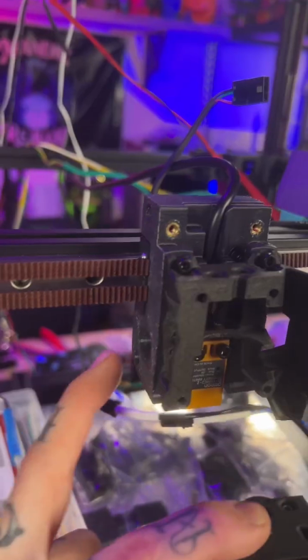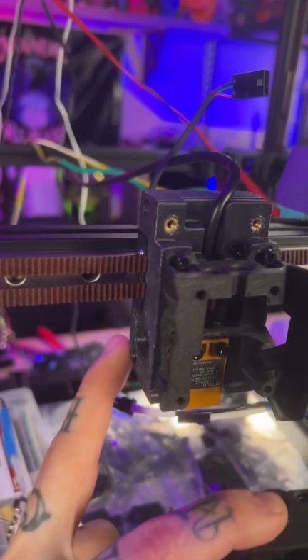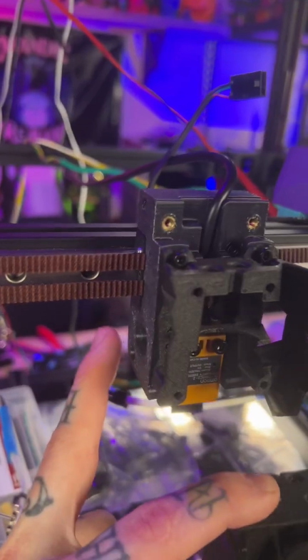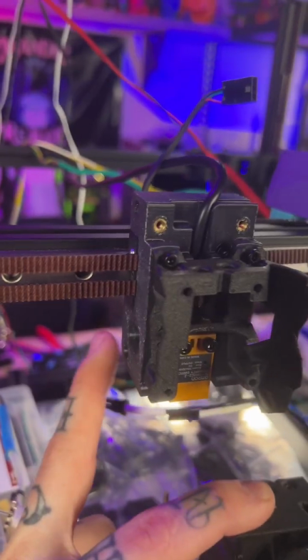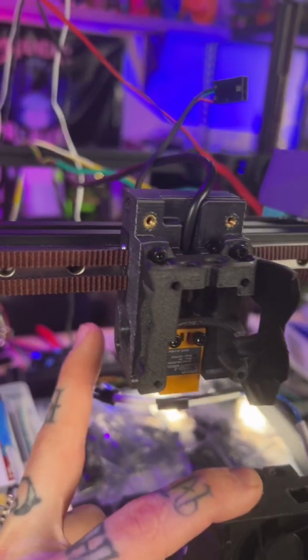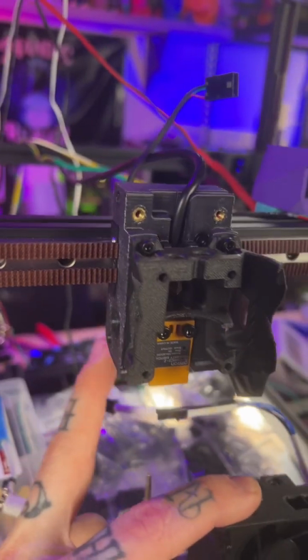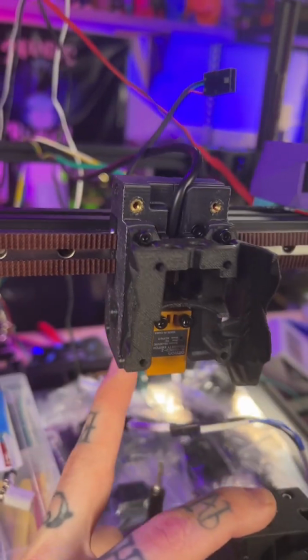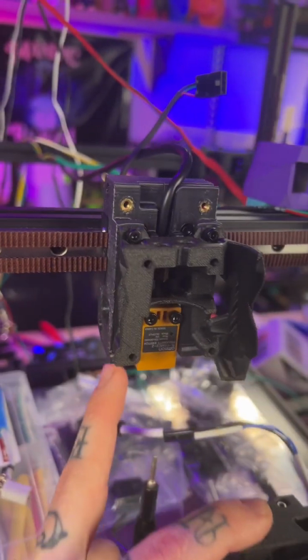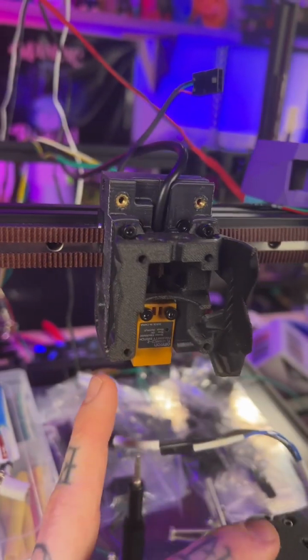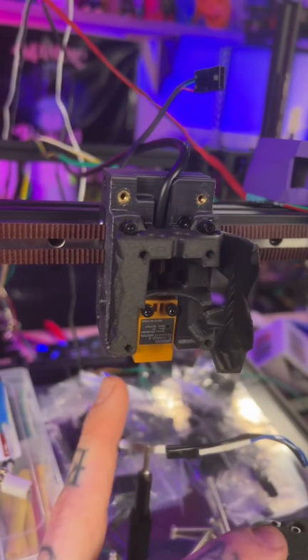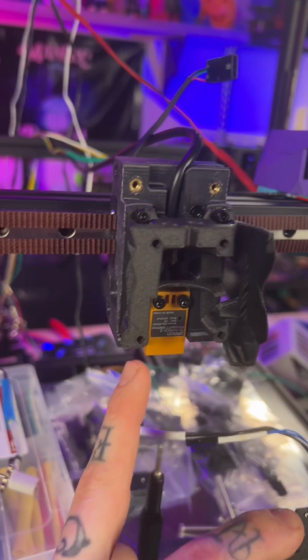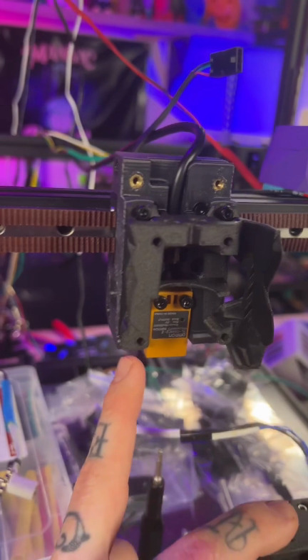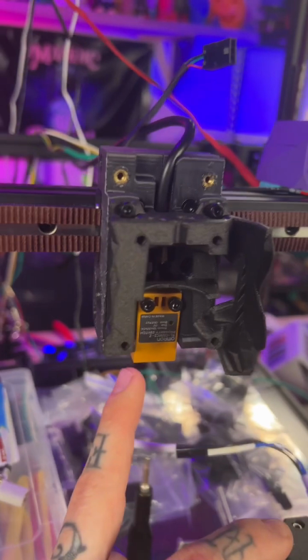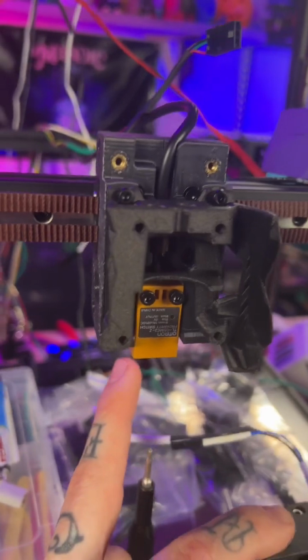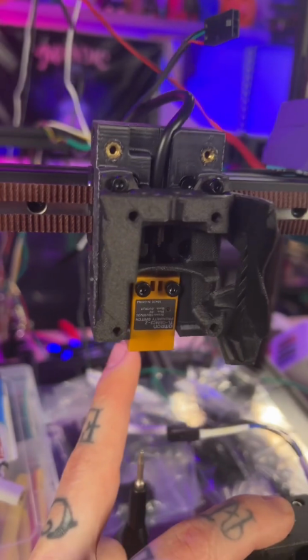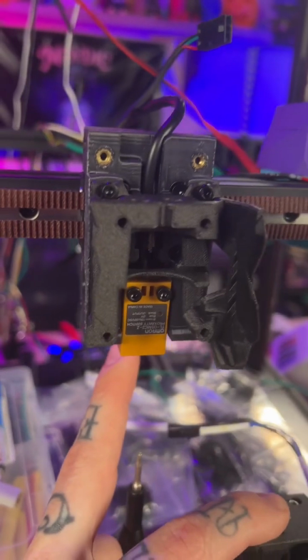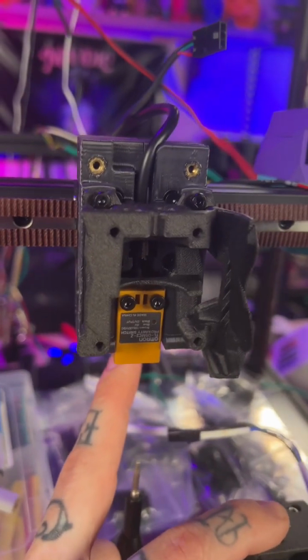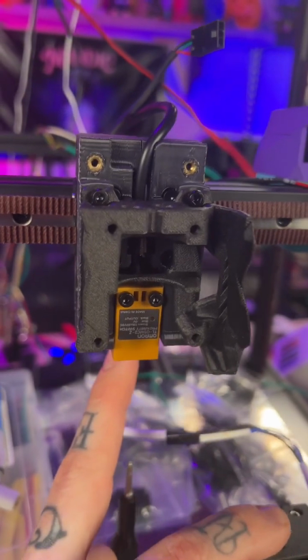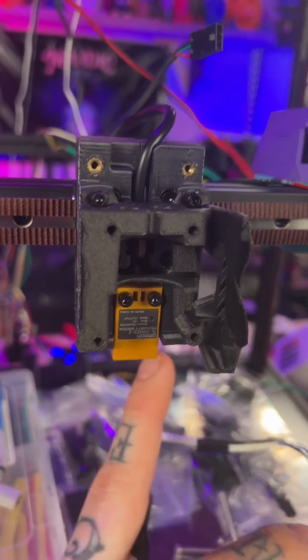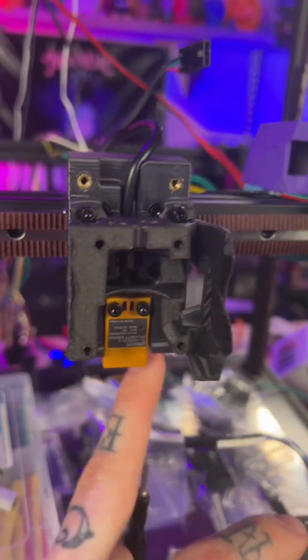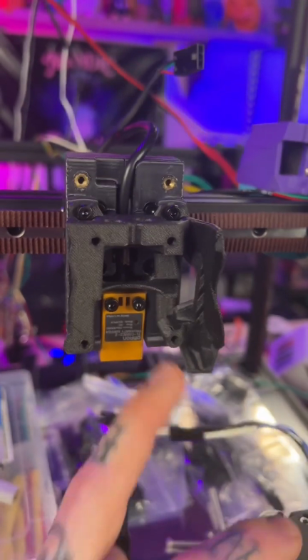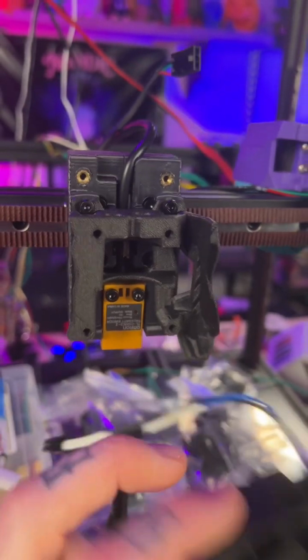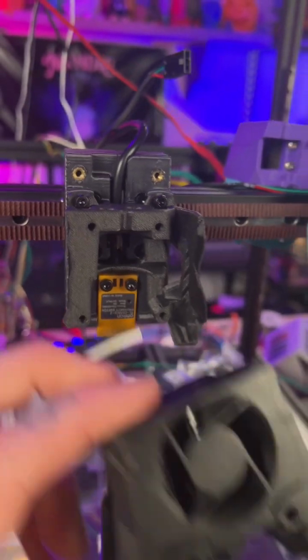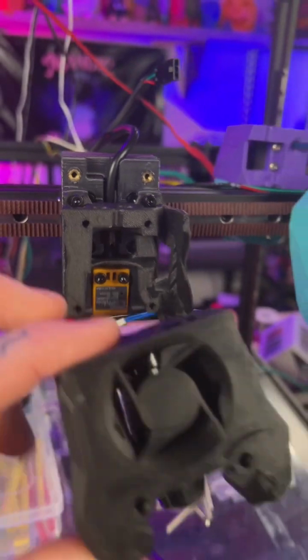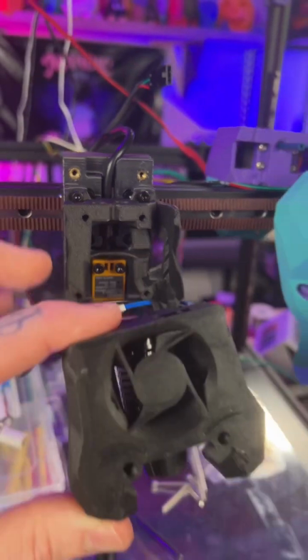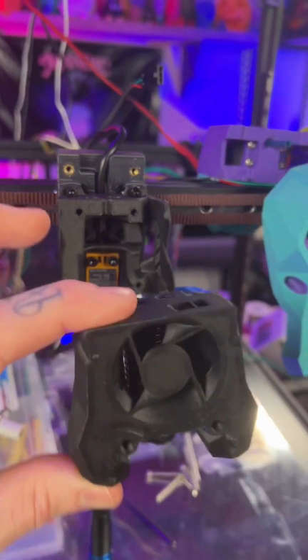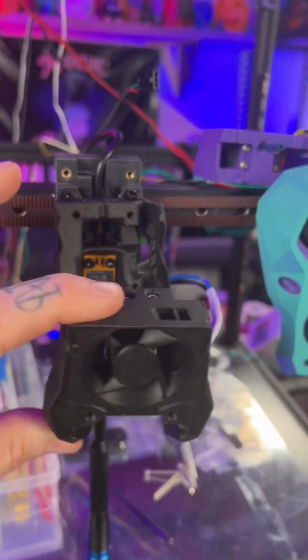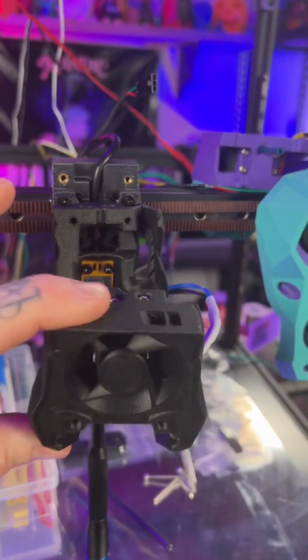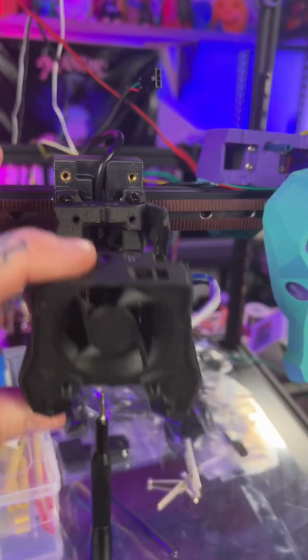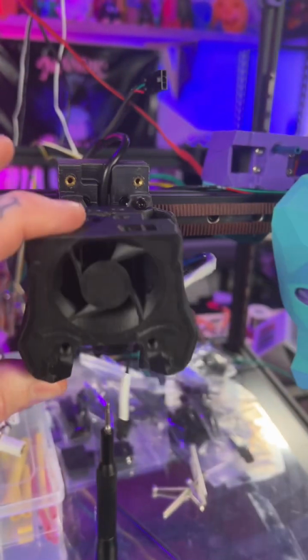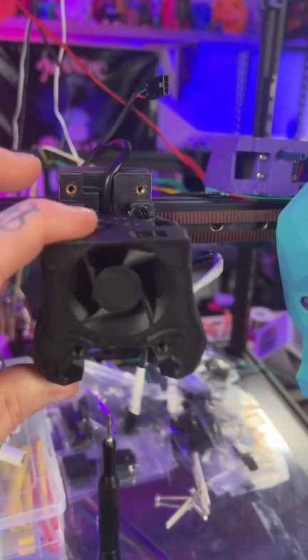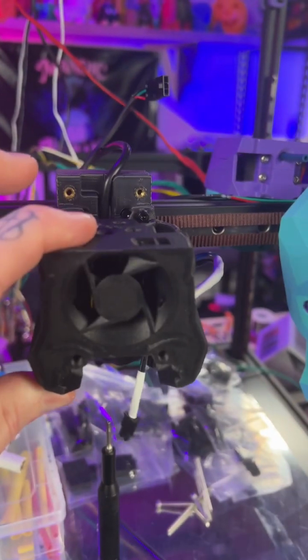The portion that mounts to the rail and the belt mounting has the proximity bed sensor in it, and now this mounts to the face of that.